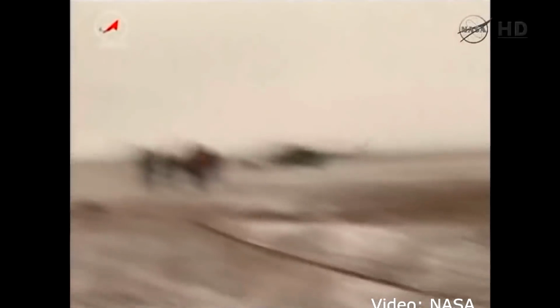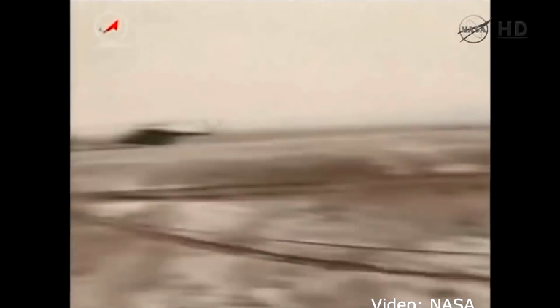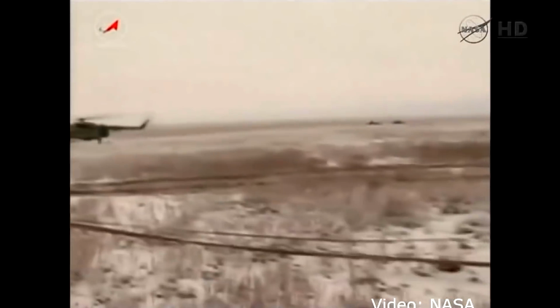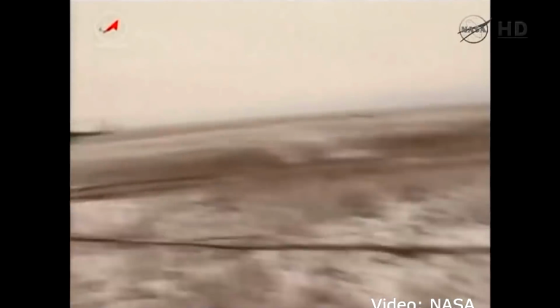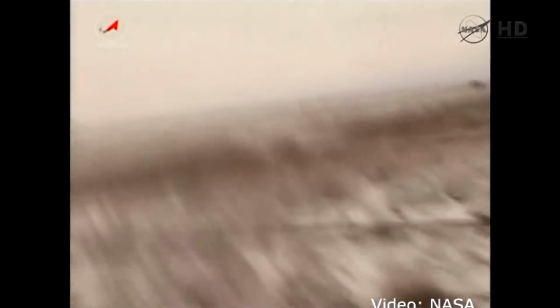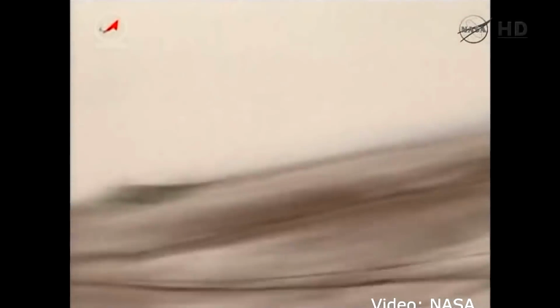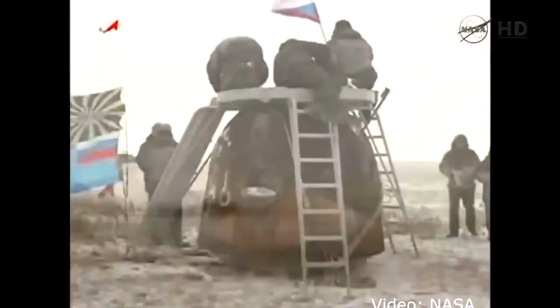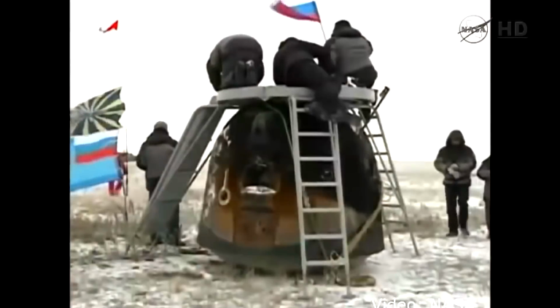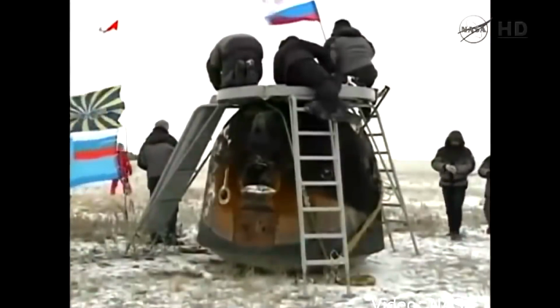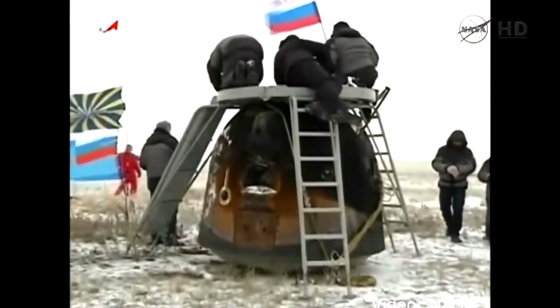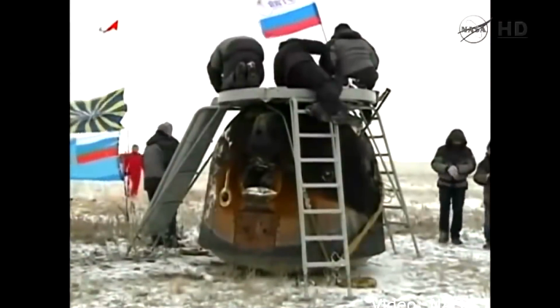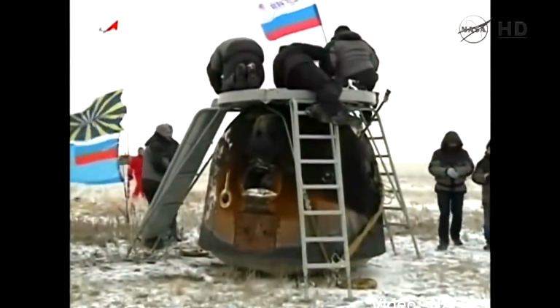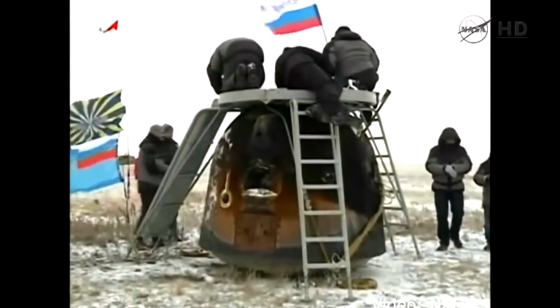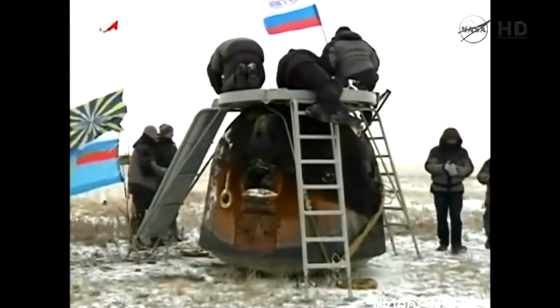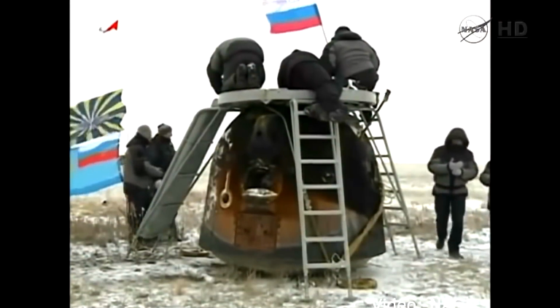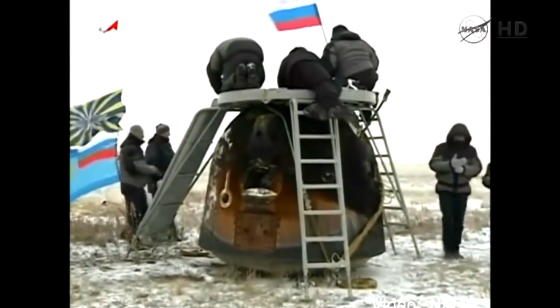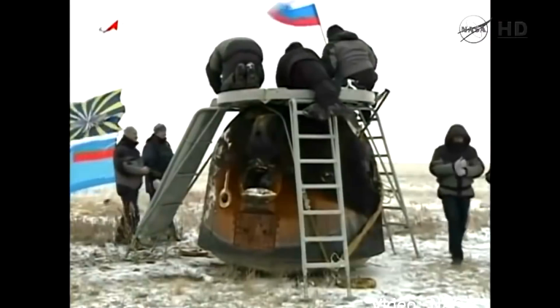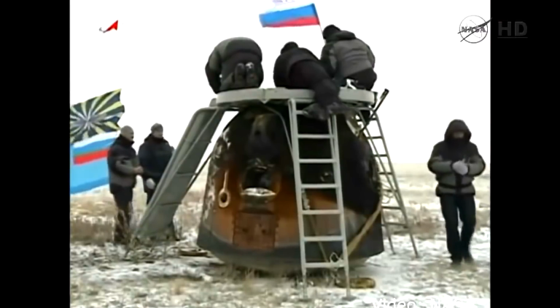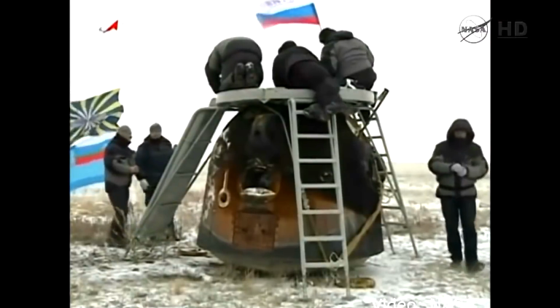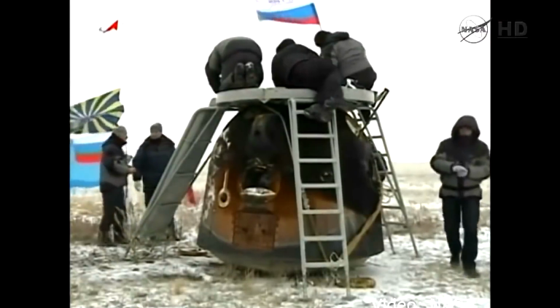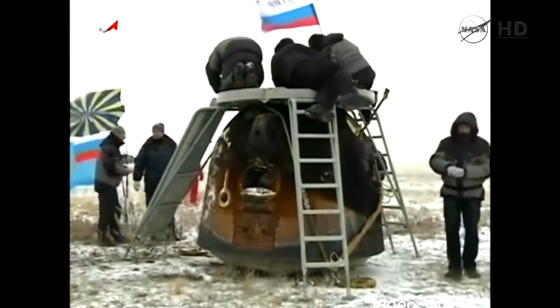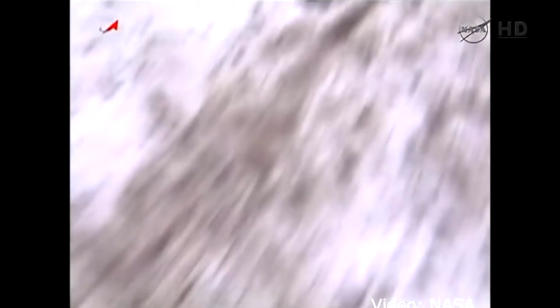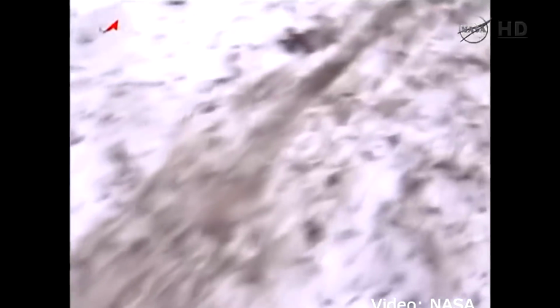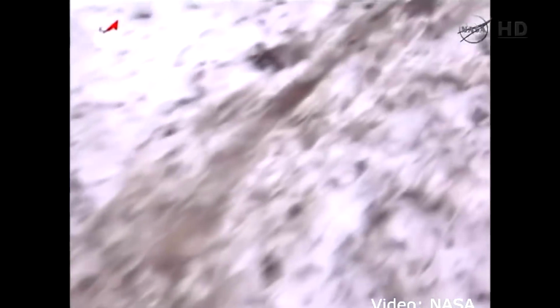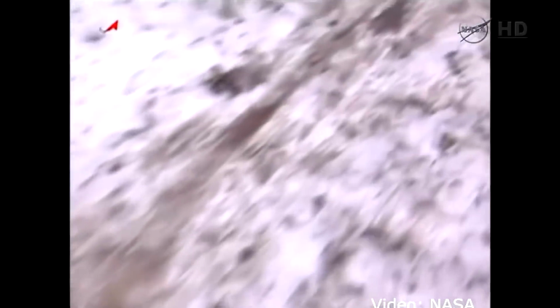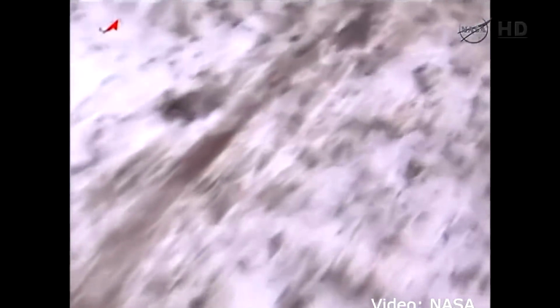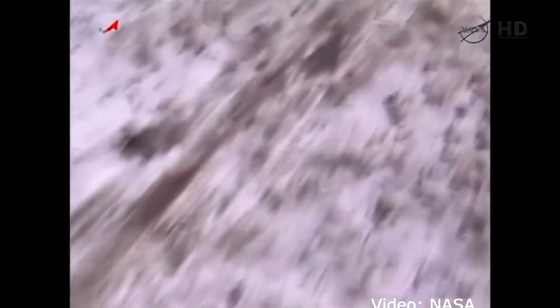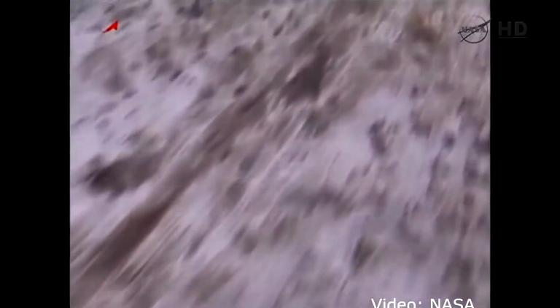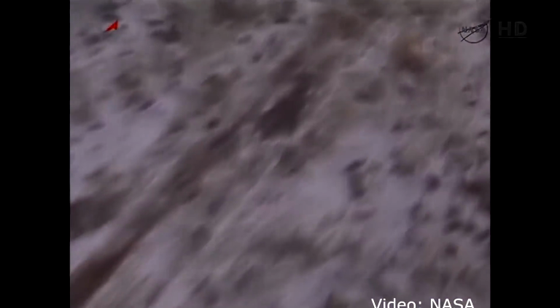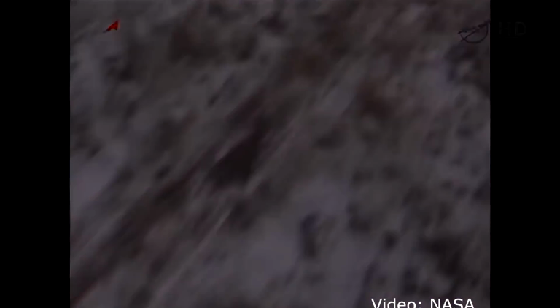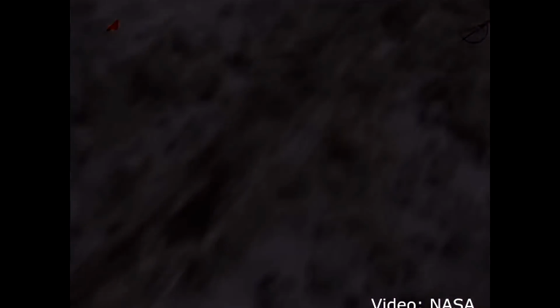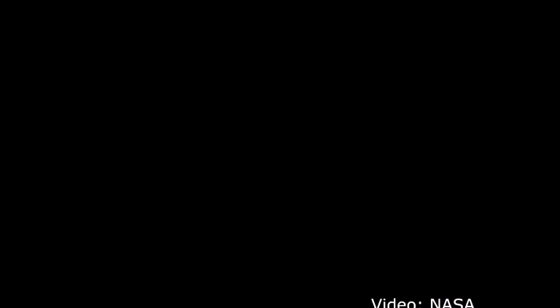Max Sarayev was seated in the center seat of the Soyuz. To his left was Reed Wiseman, and to his right was Alexander Gerst.